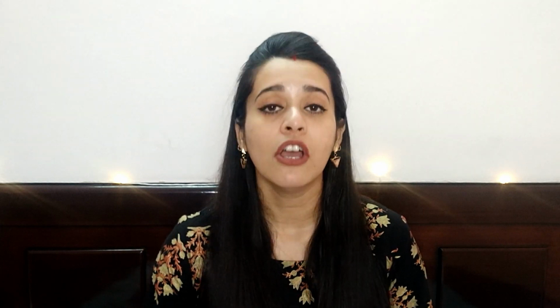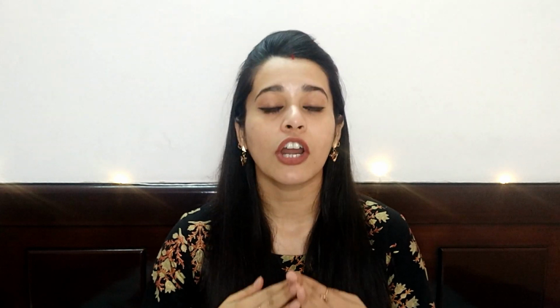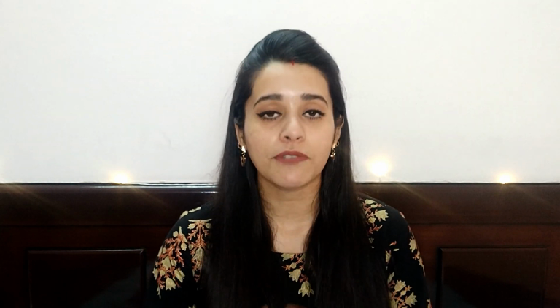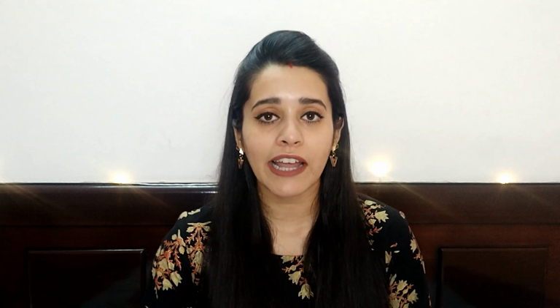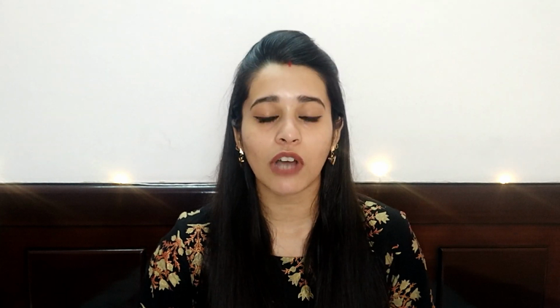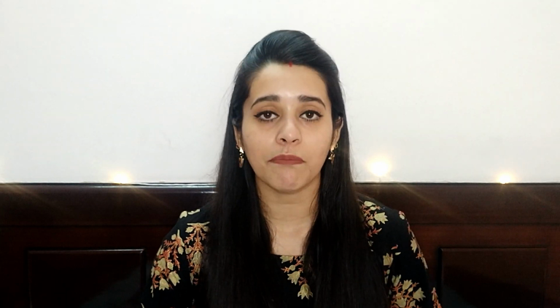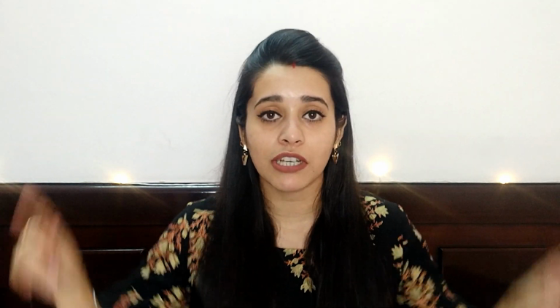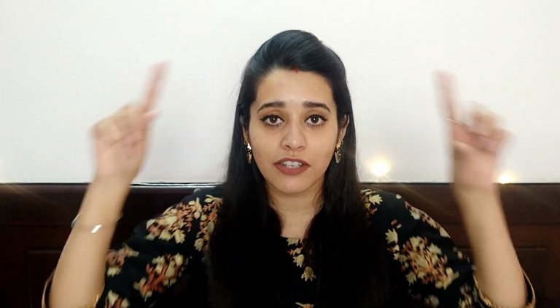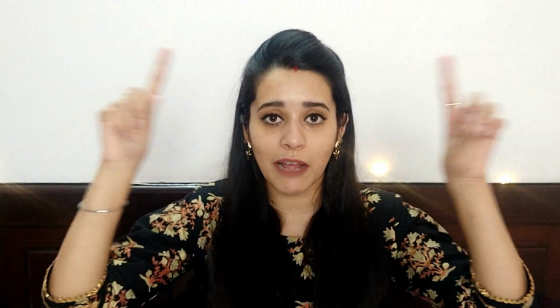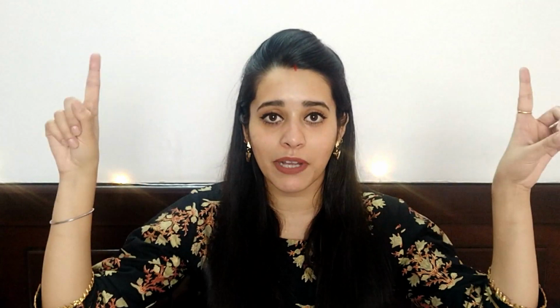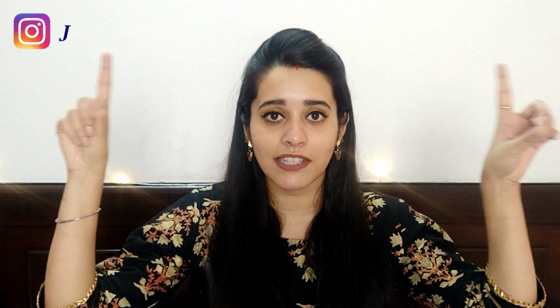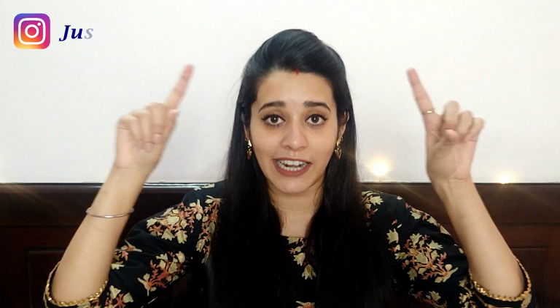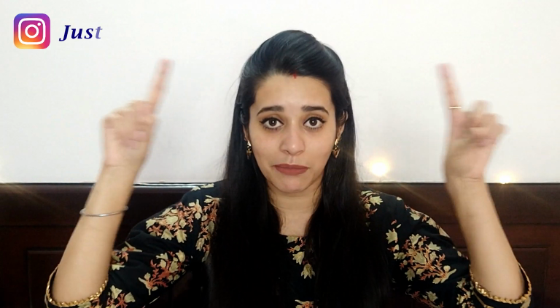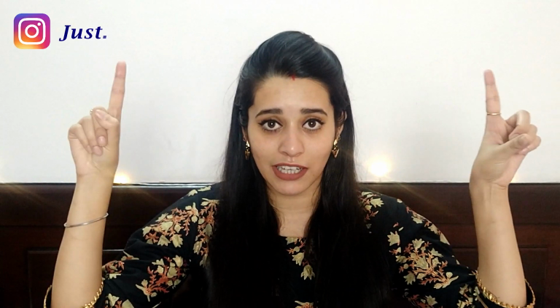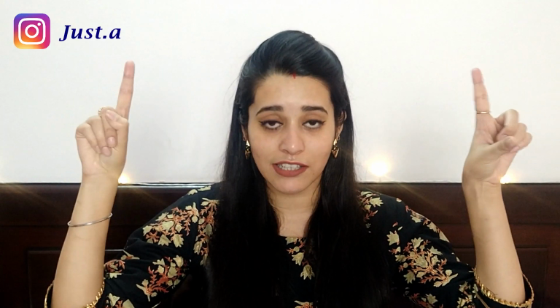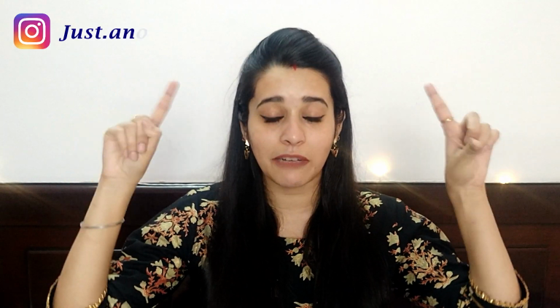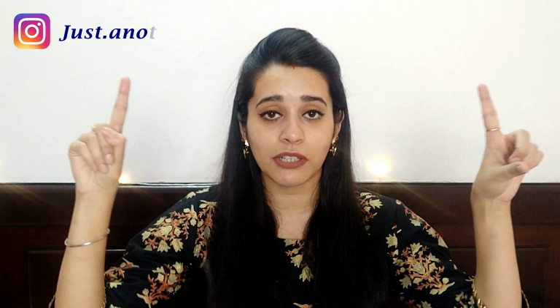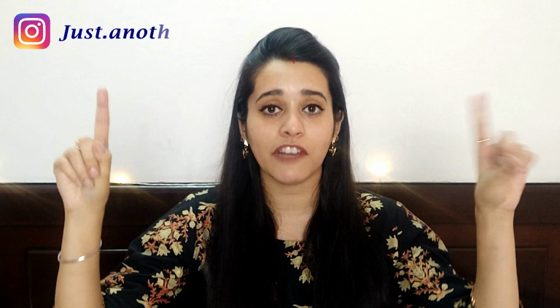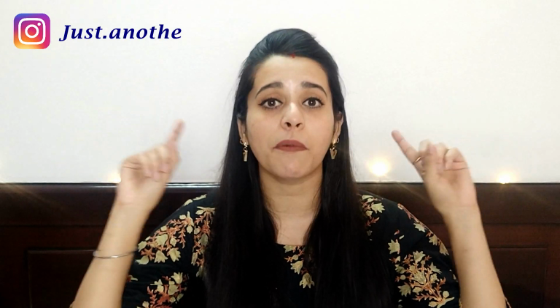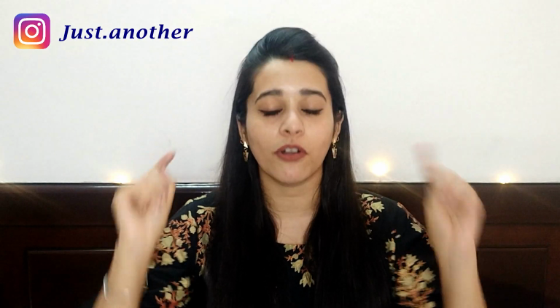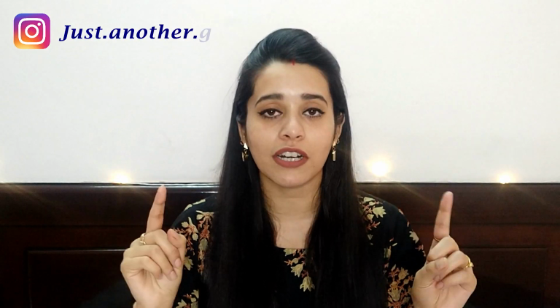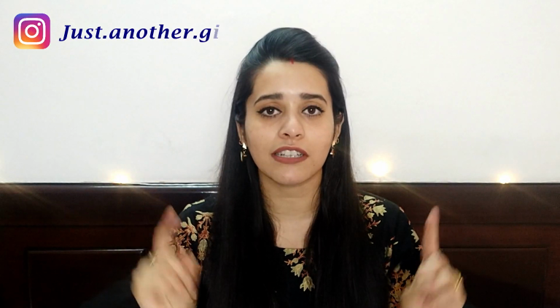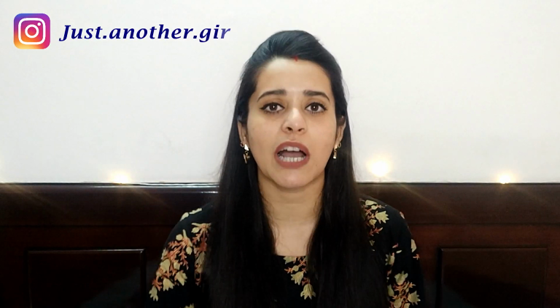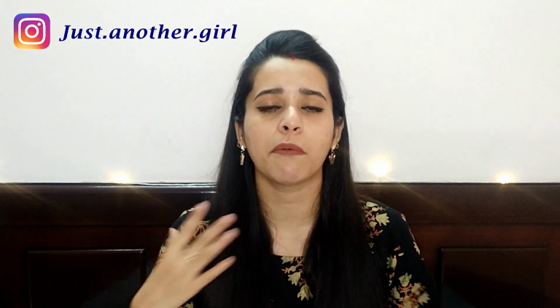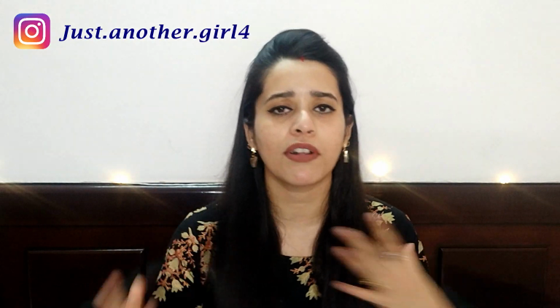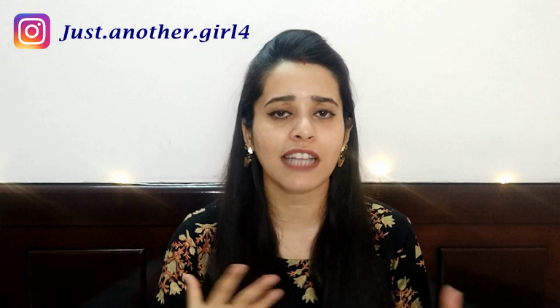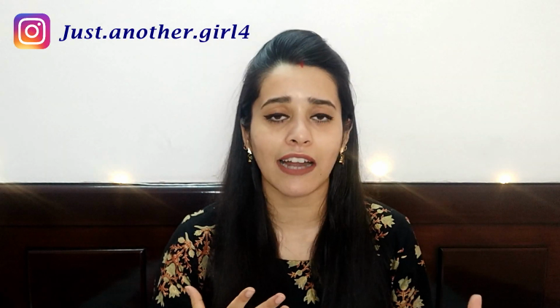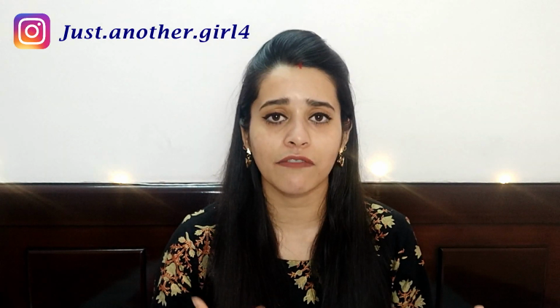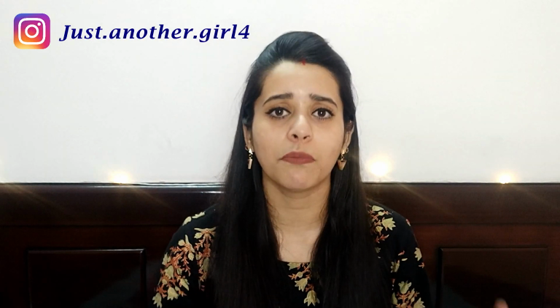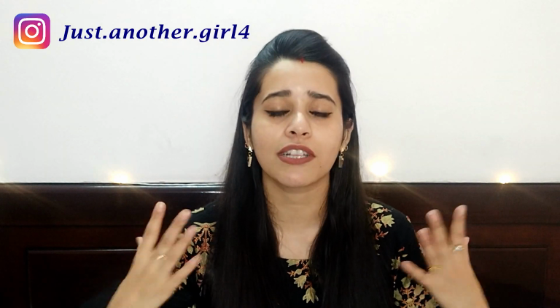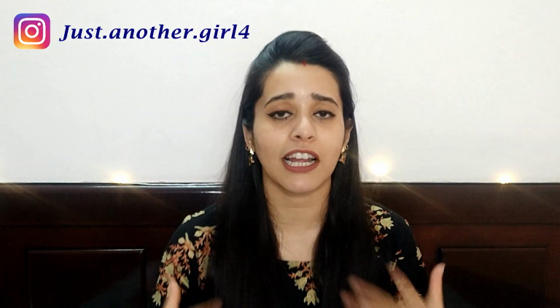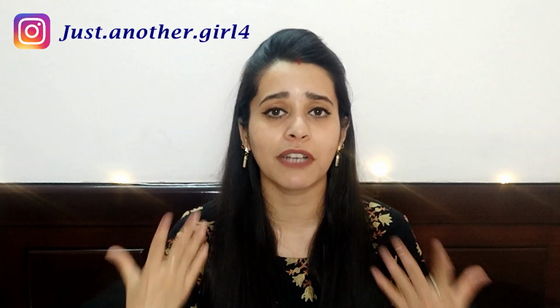And if you want, you can follow me on Instagram, where I am very active and regularly updated.